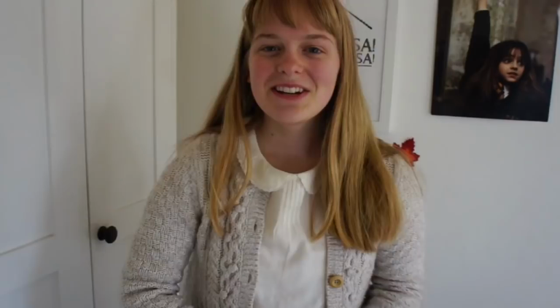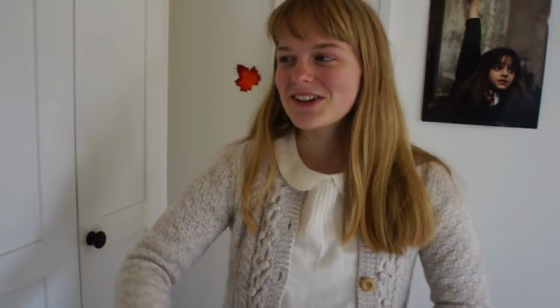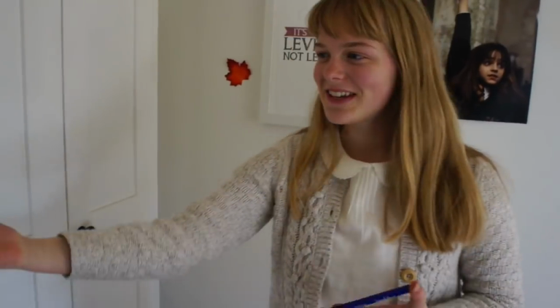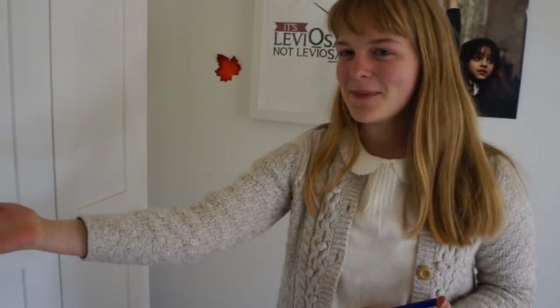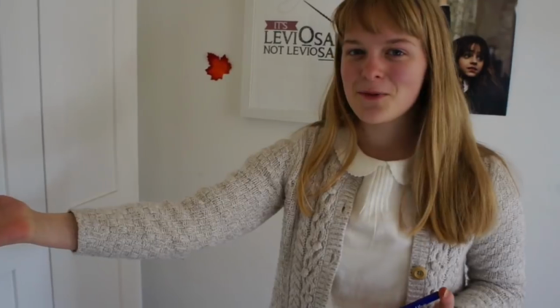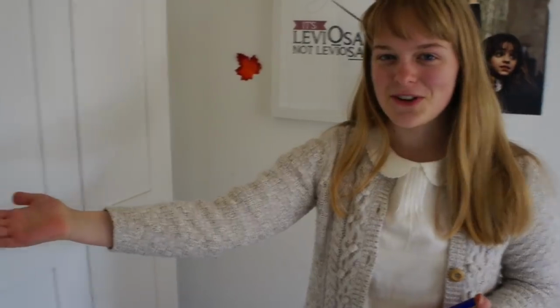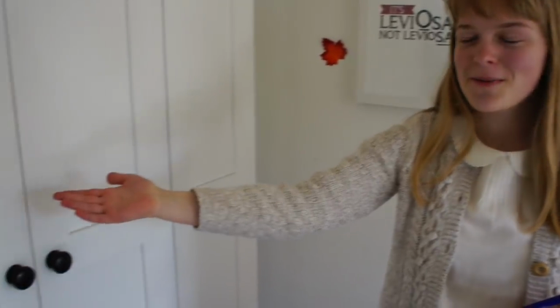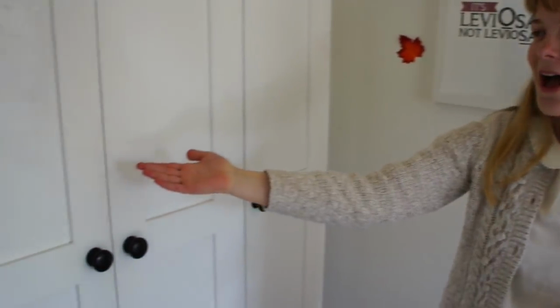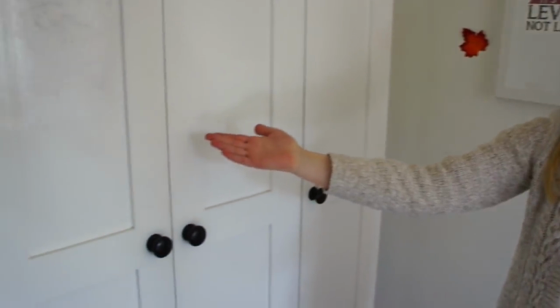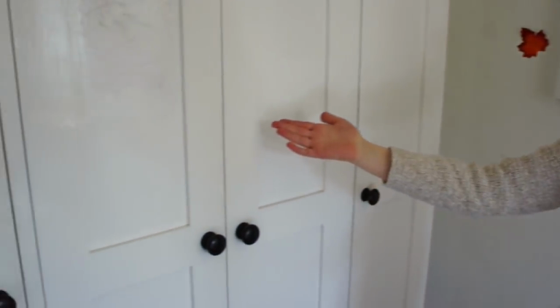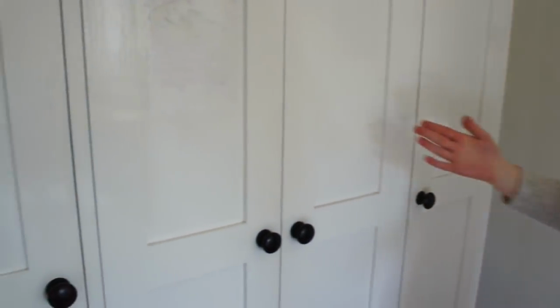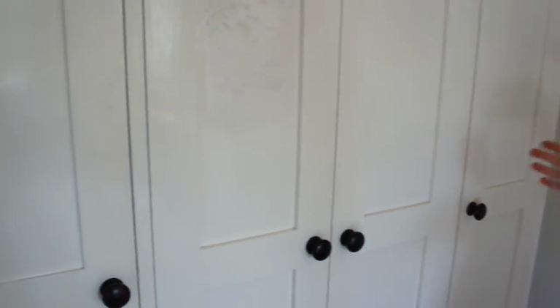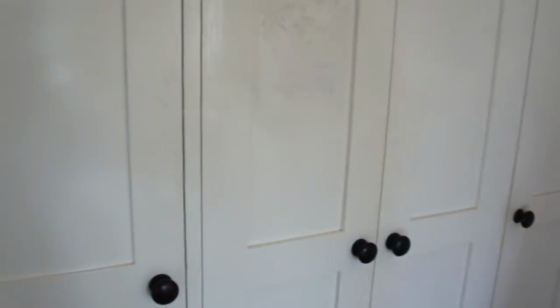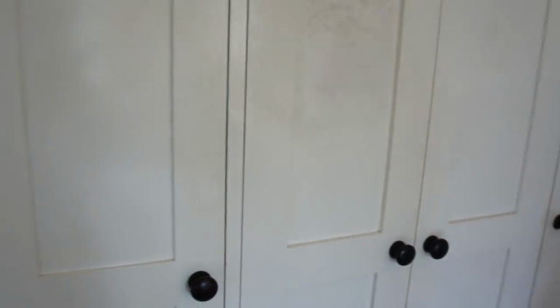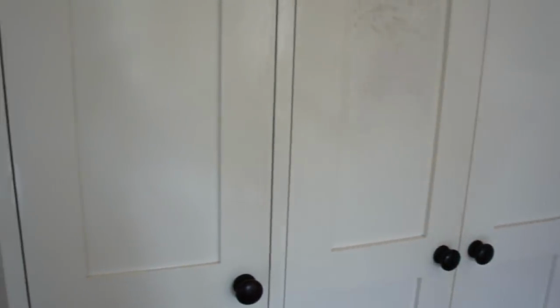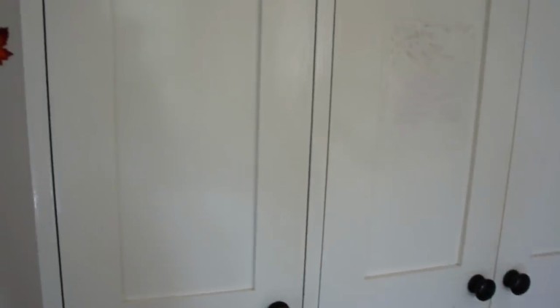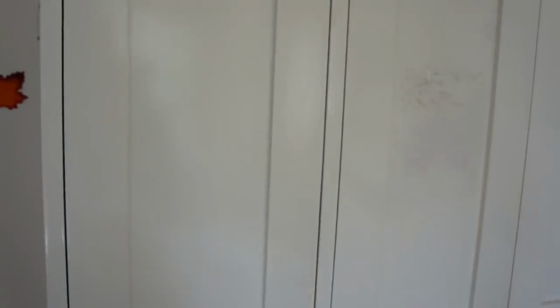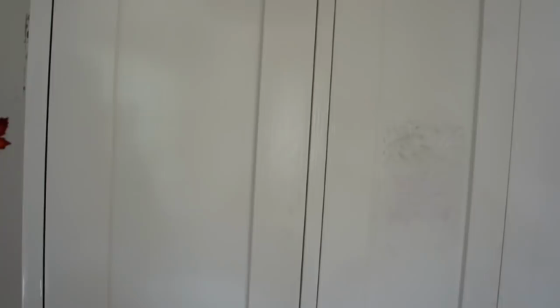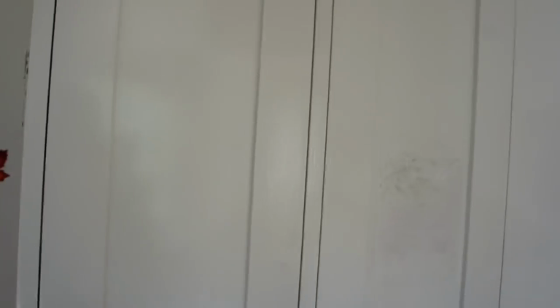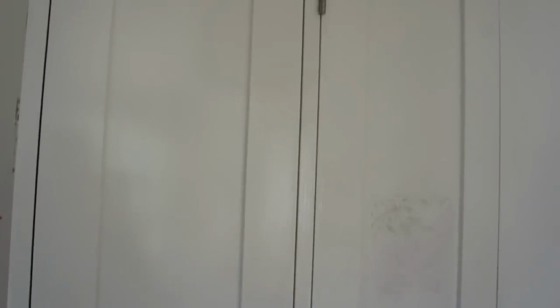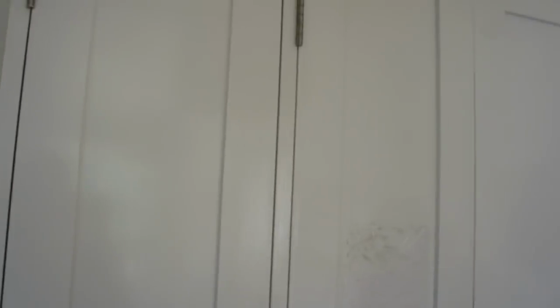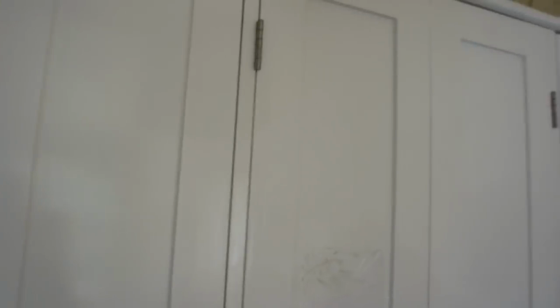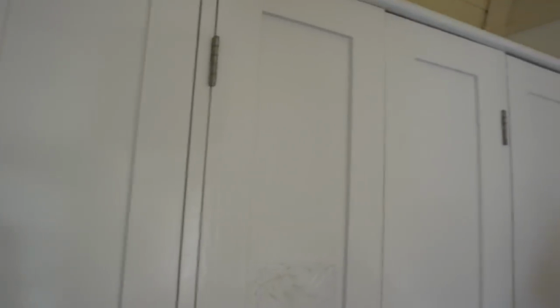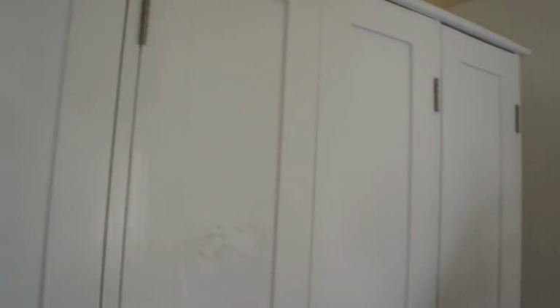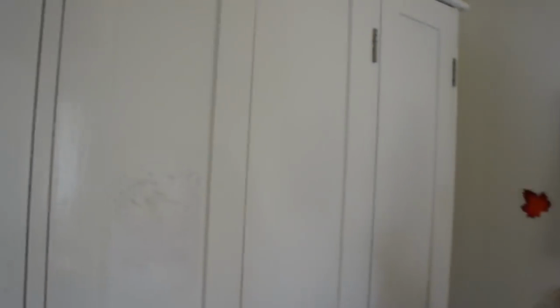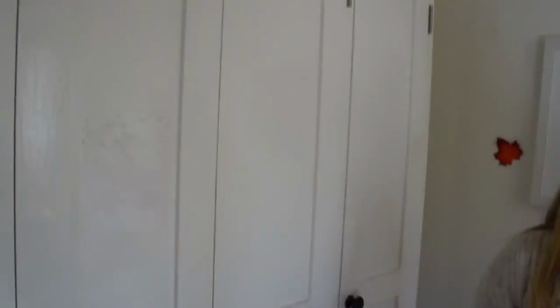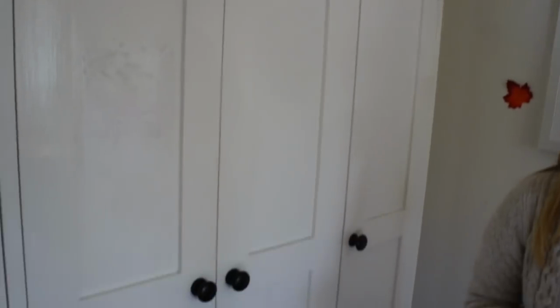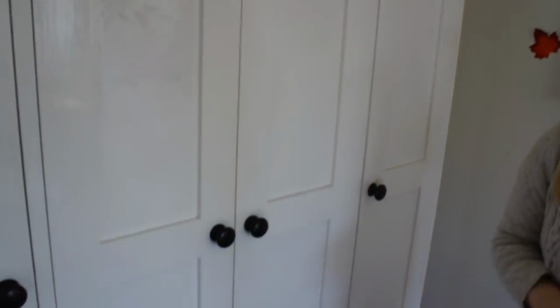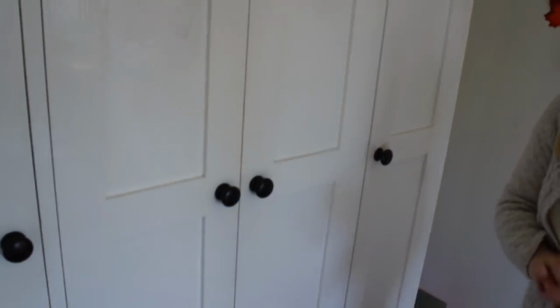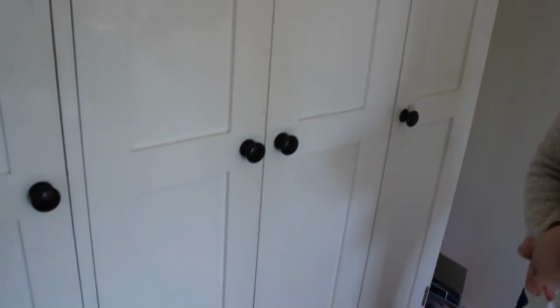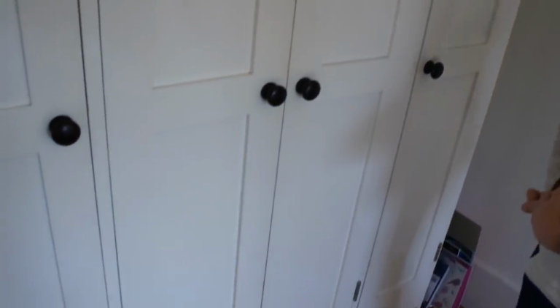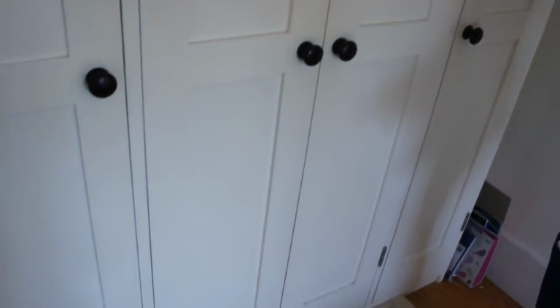So this is my wardrobe. It's an original design — it was actually made by my dad's best friend, who is a carpenter.